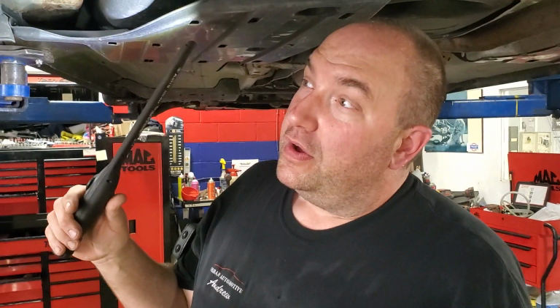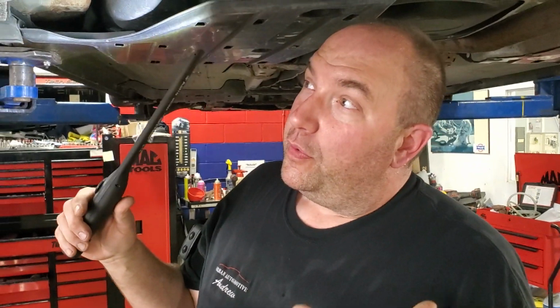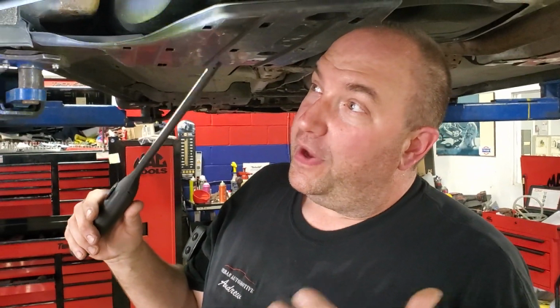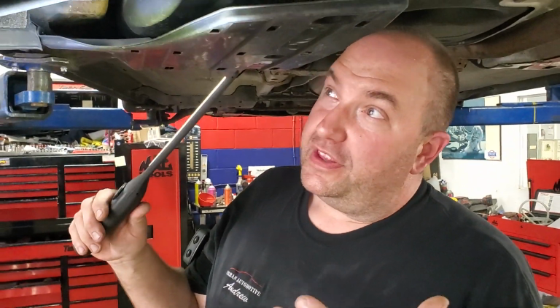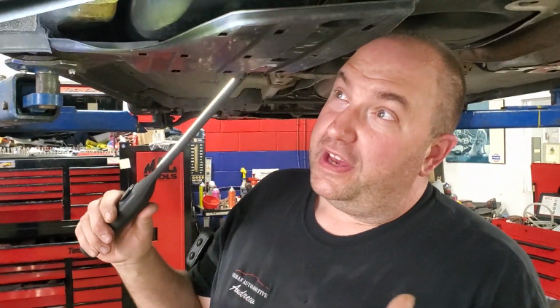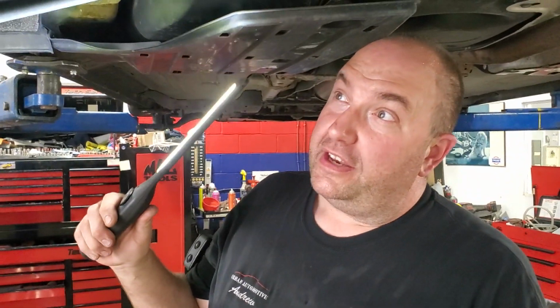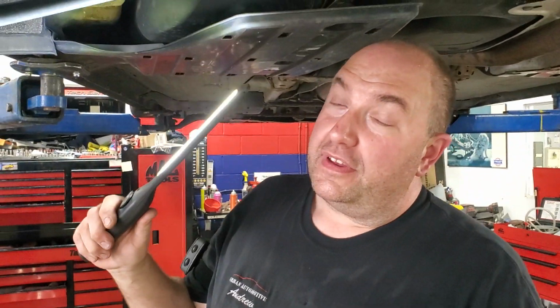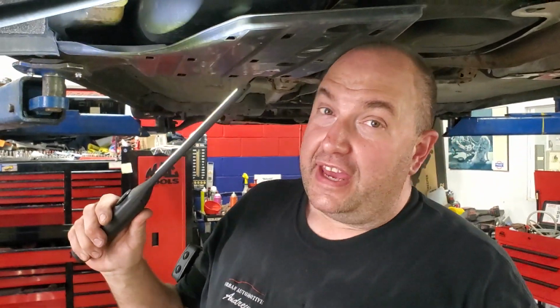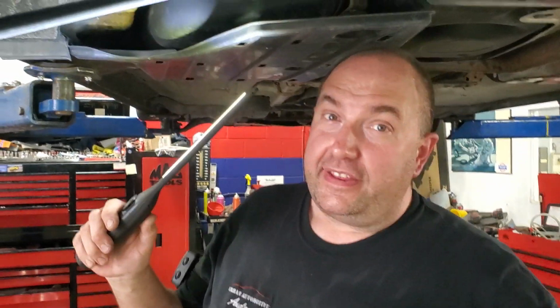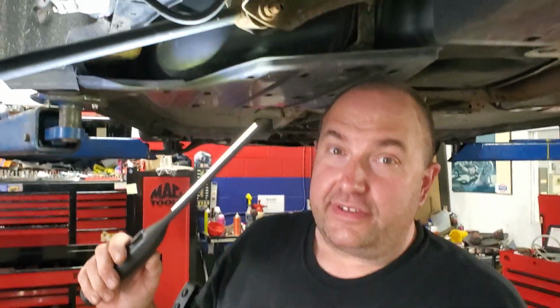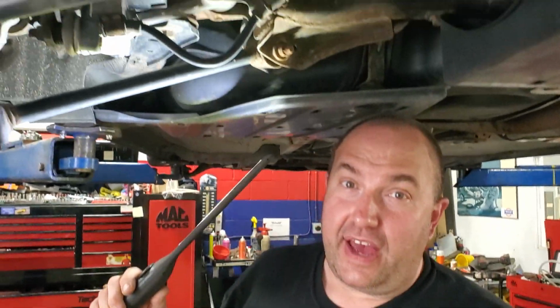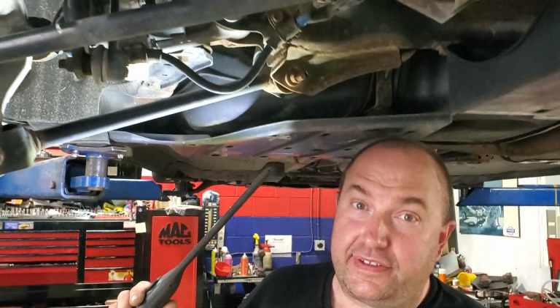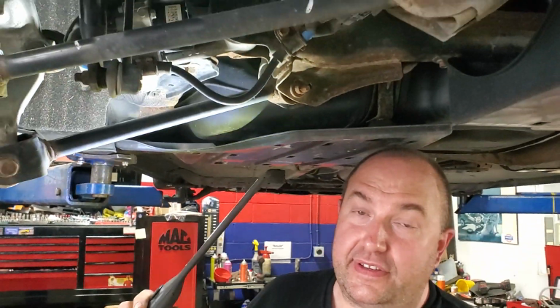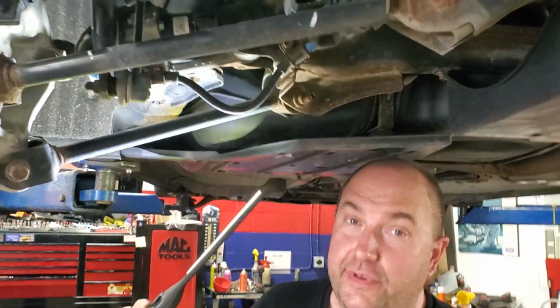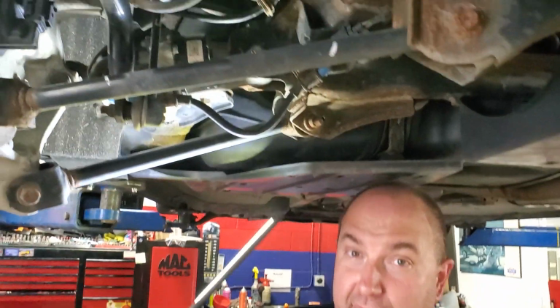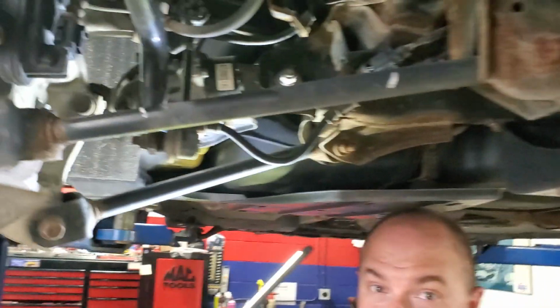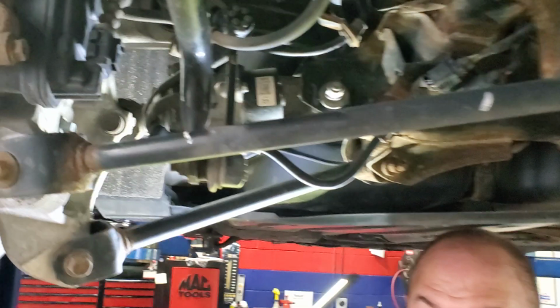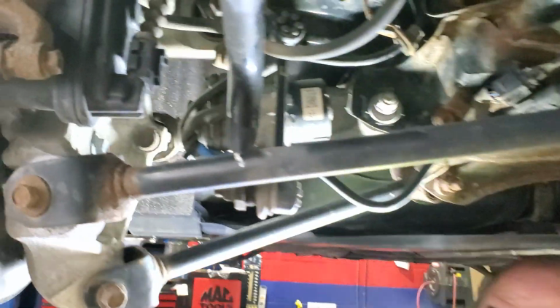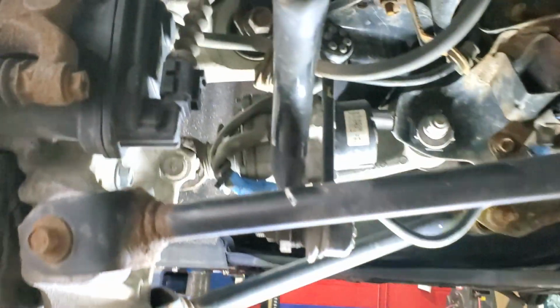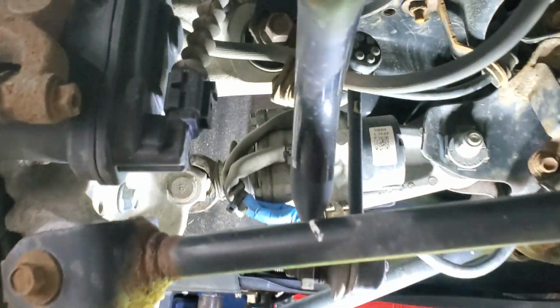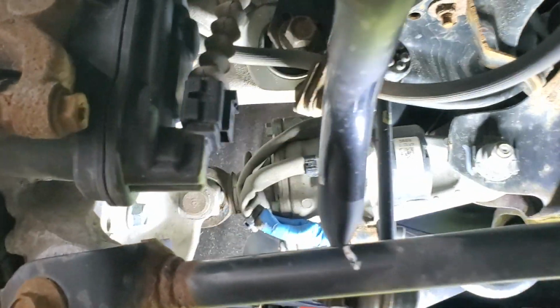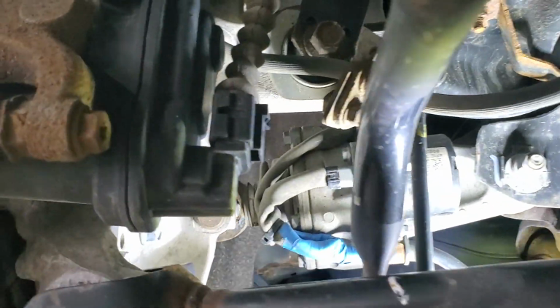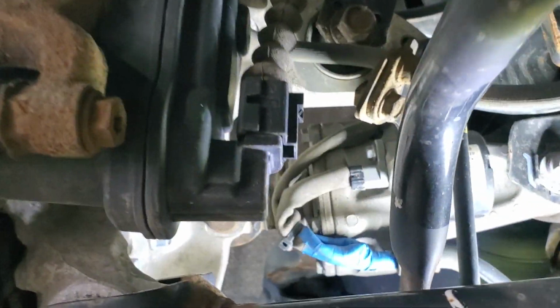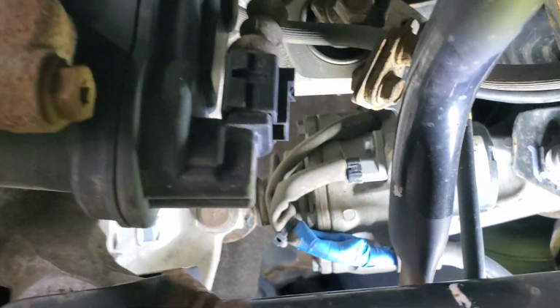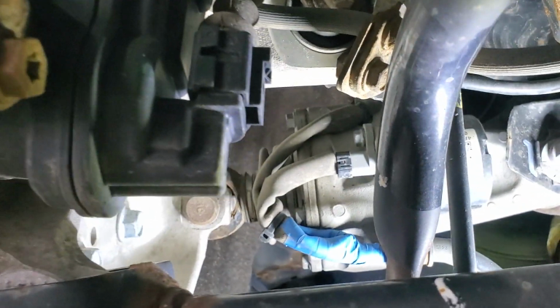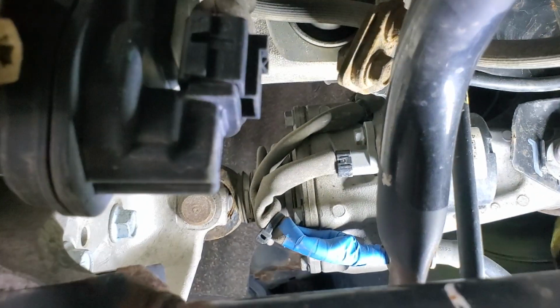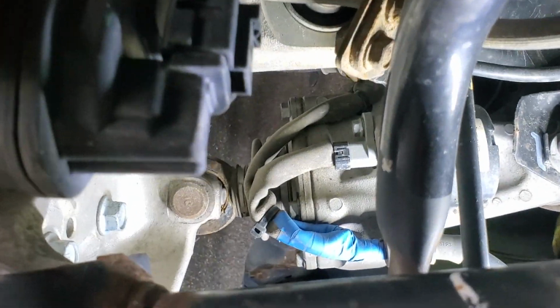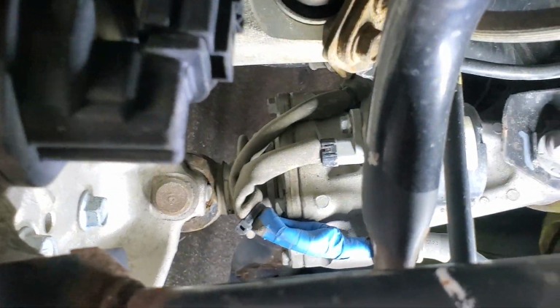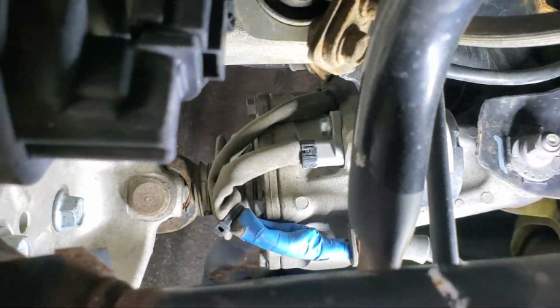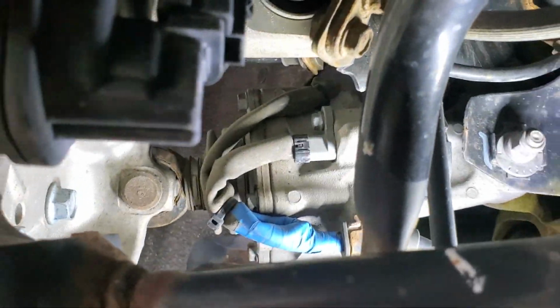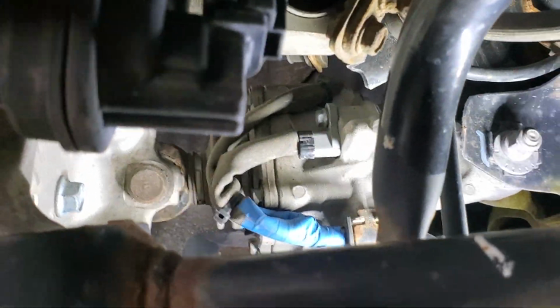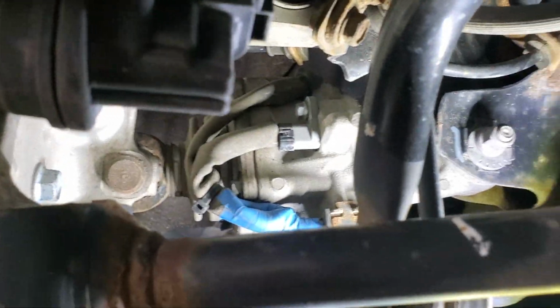So basically the way they do this — they had this system, it was a manual system in the Honda Prelude back in the late 80s.